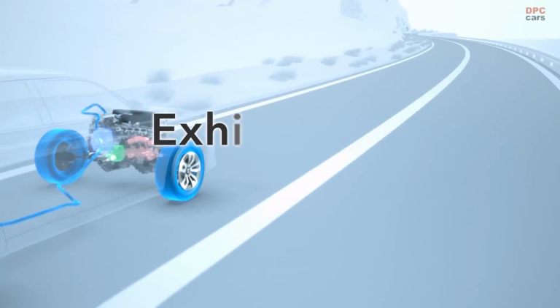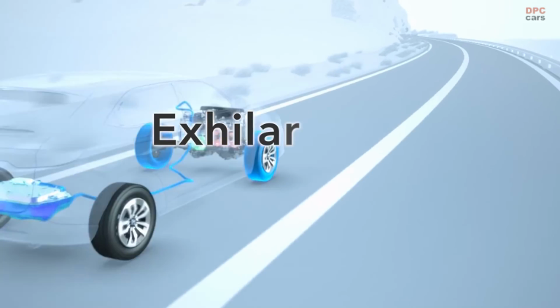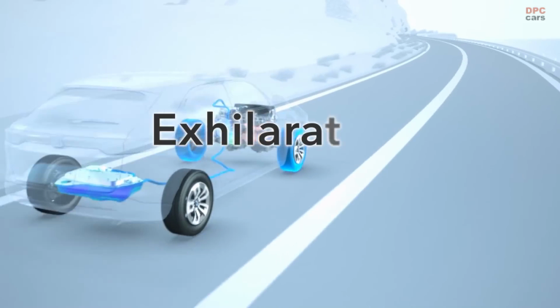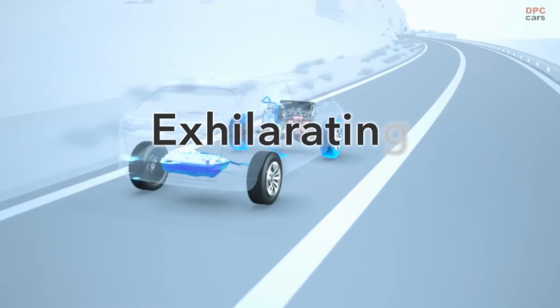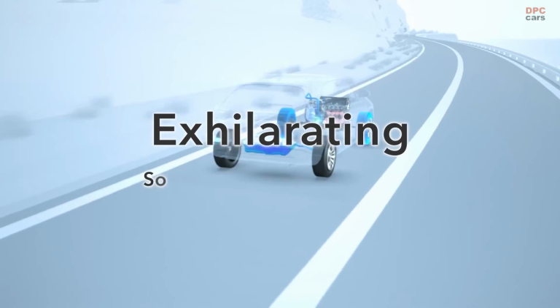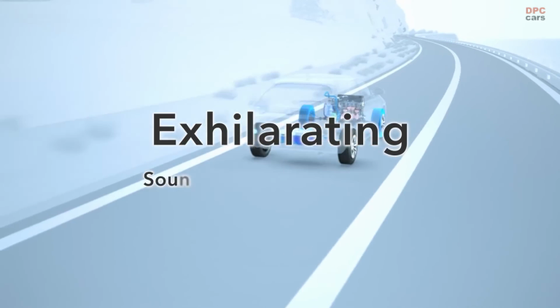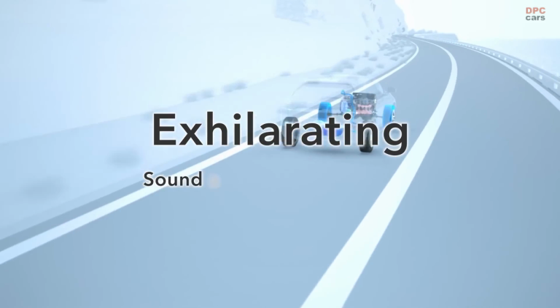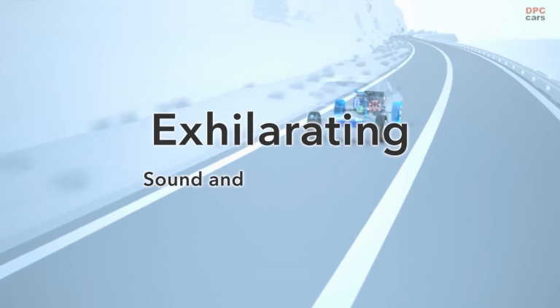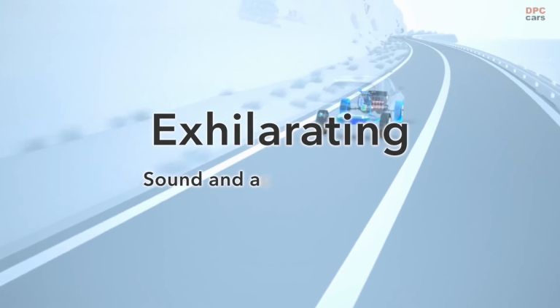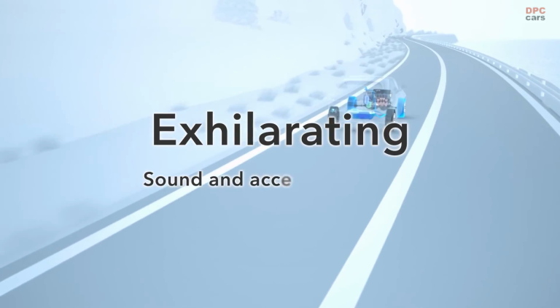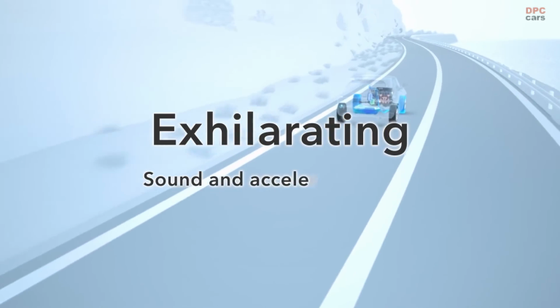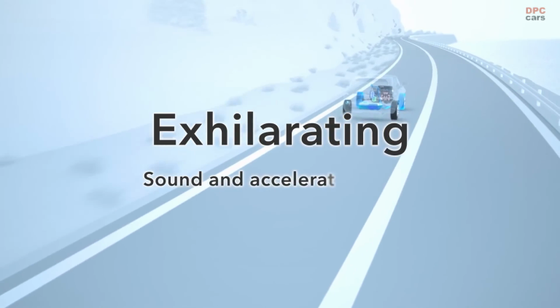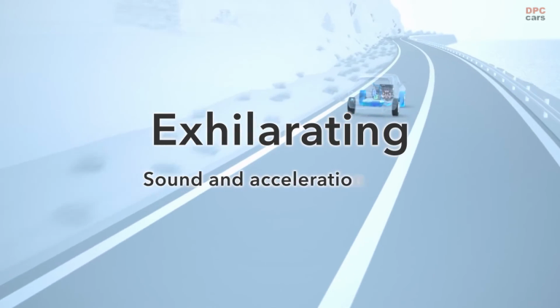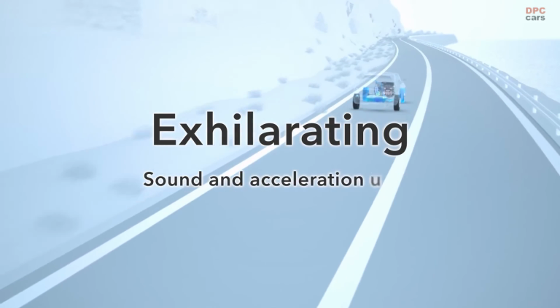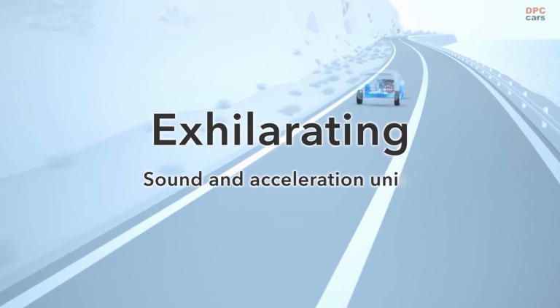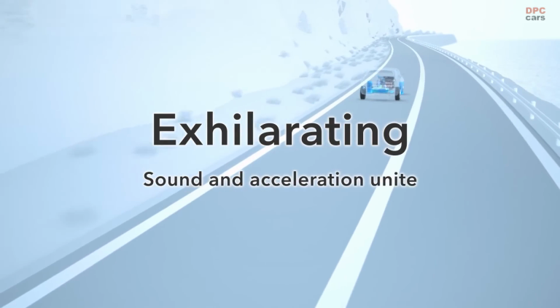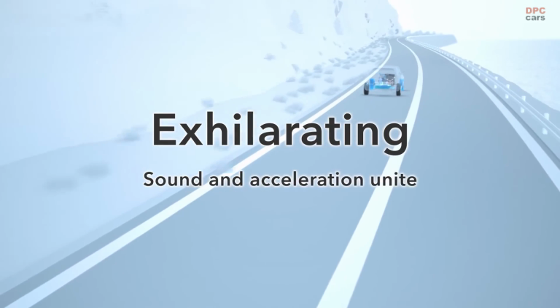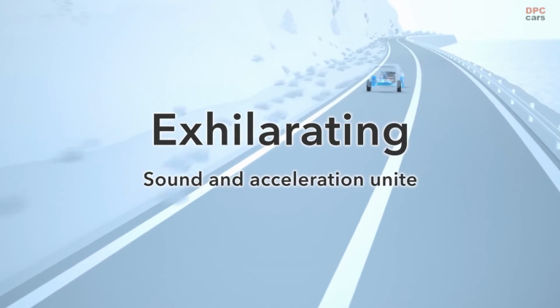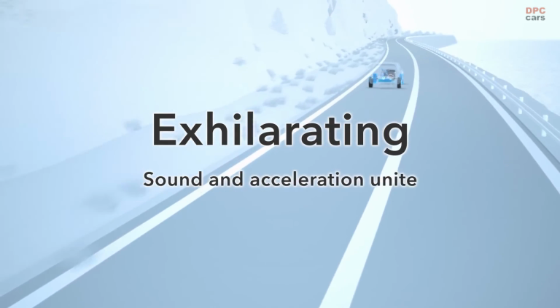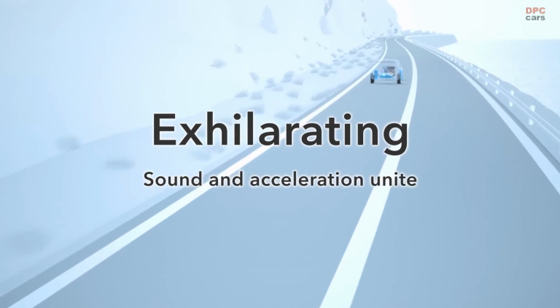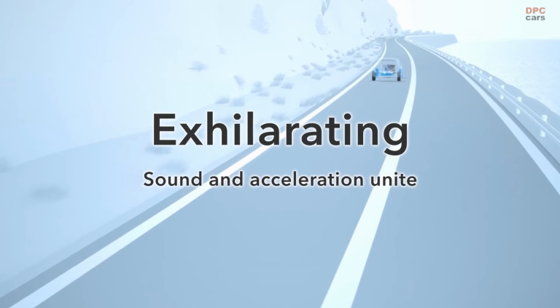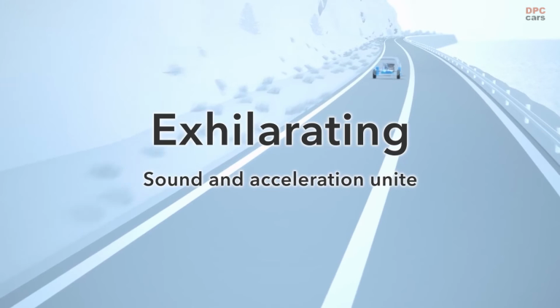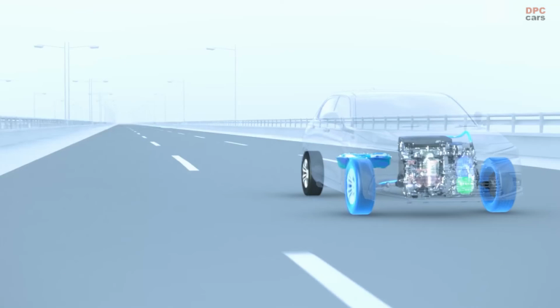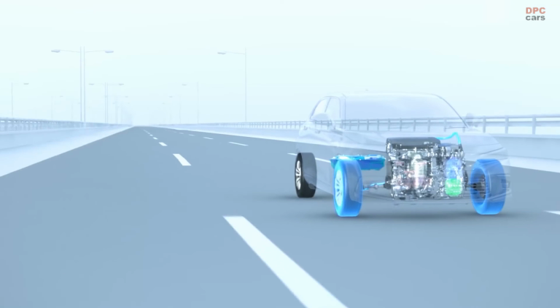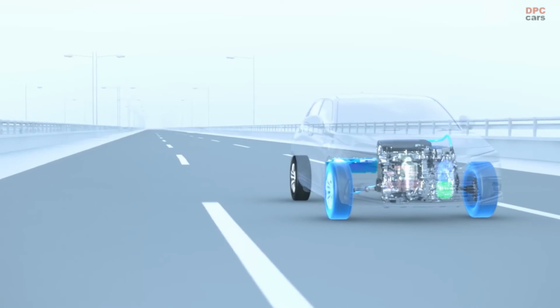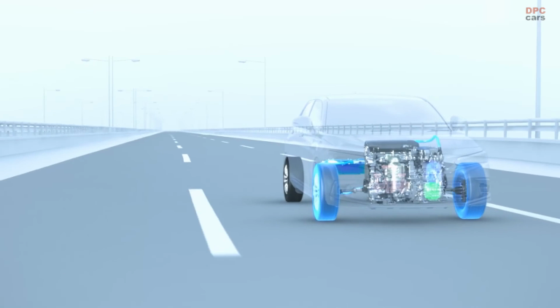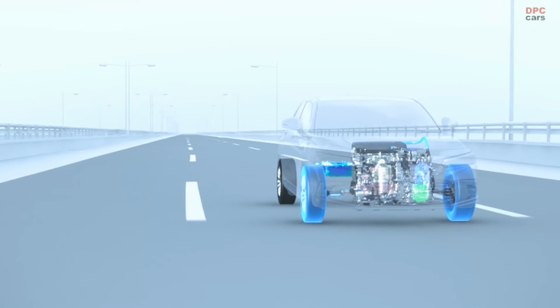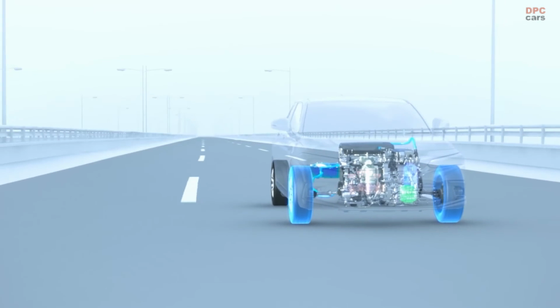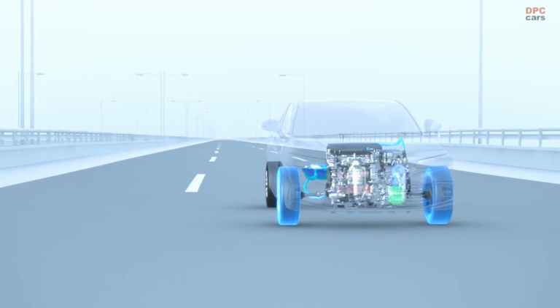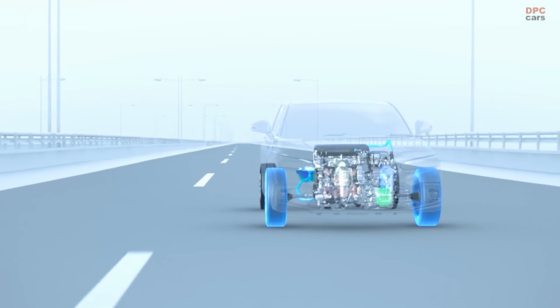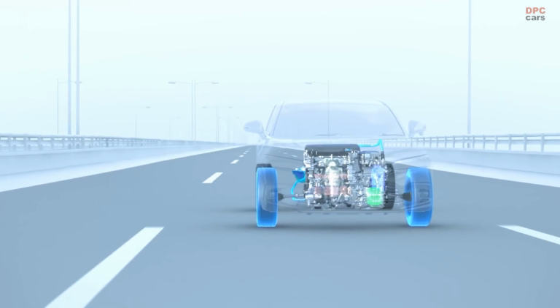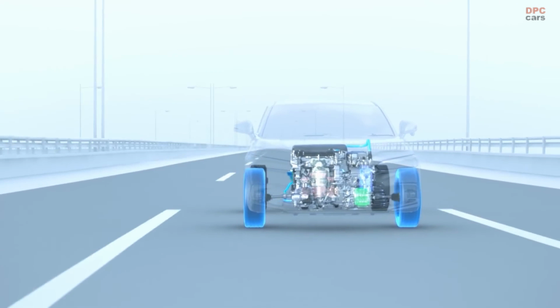Exhilarating driving that makes transportation even more fun.